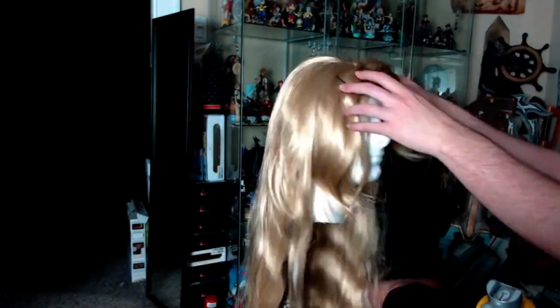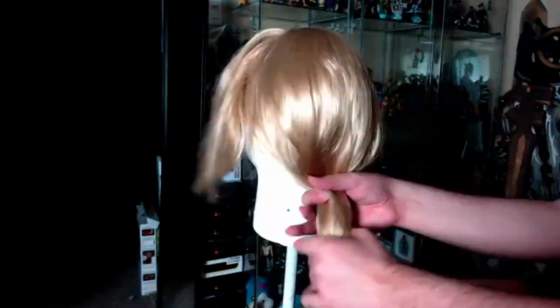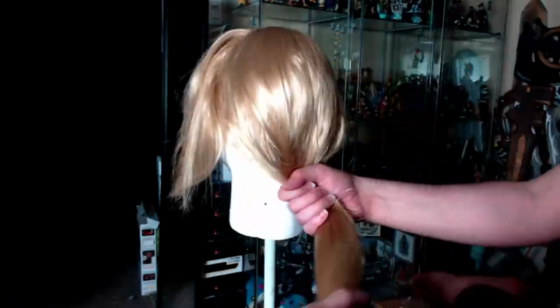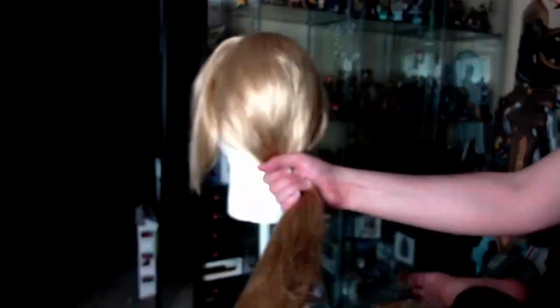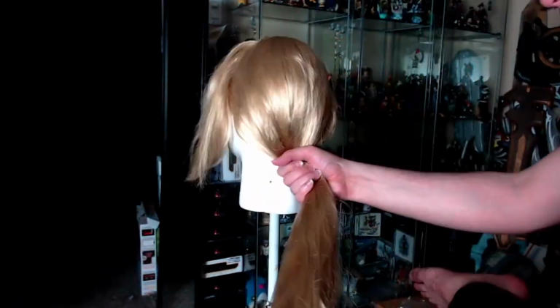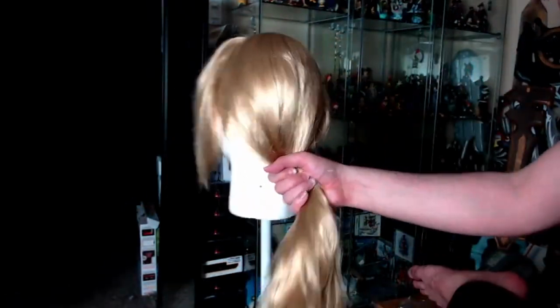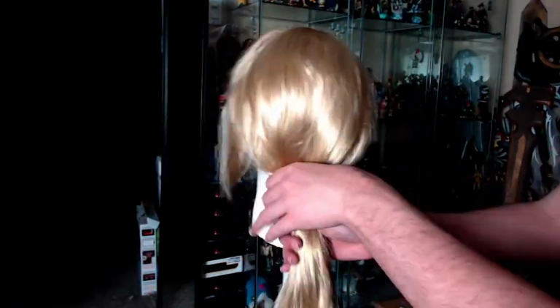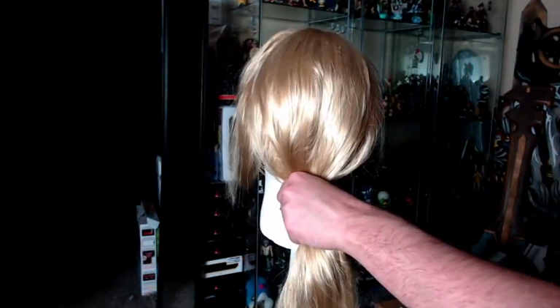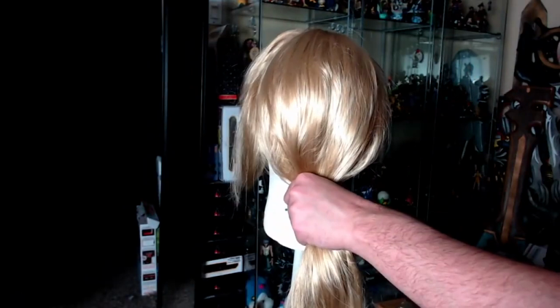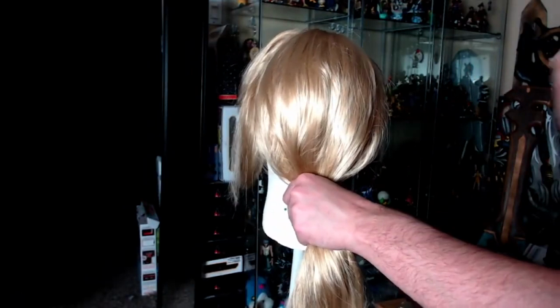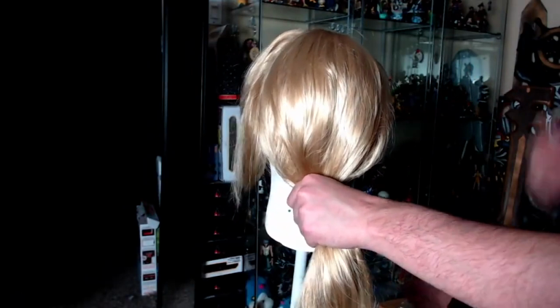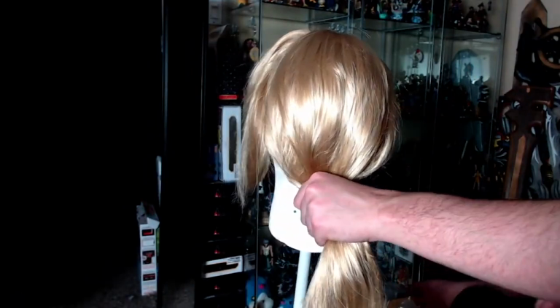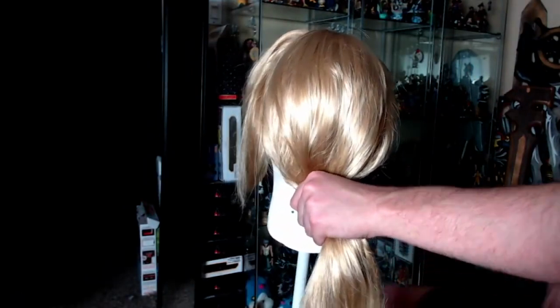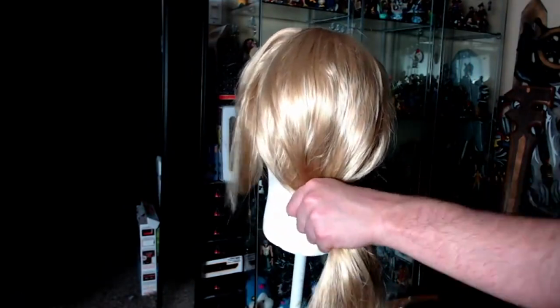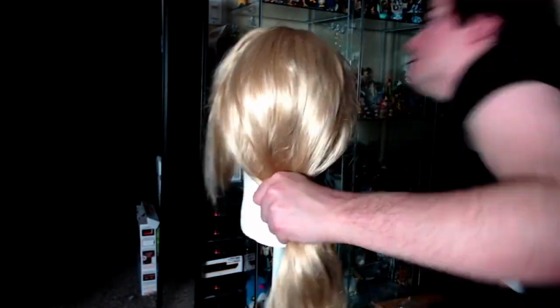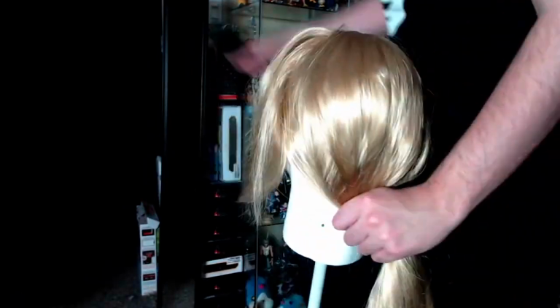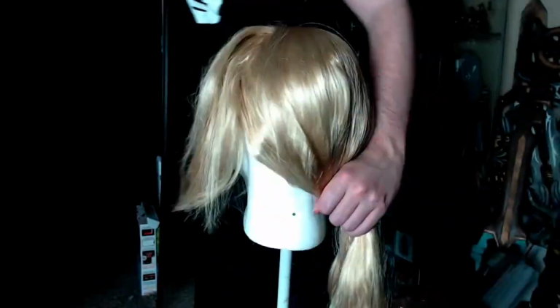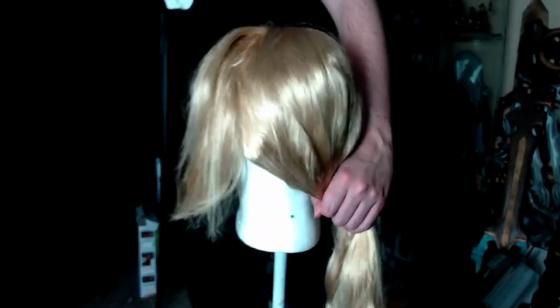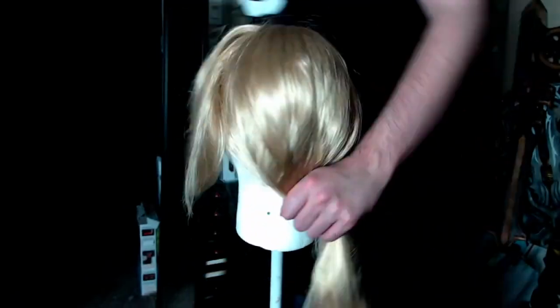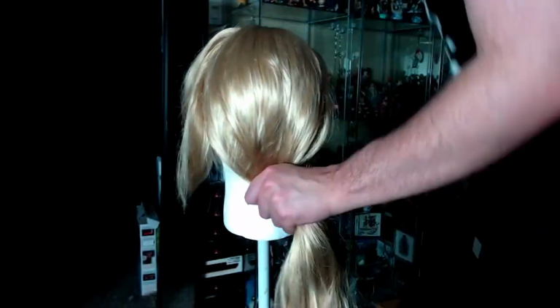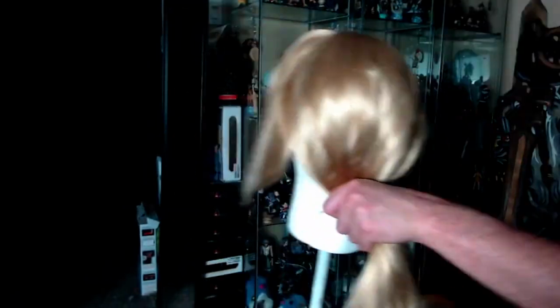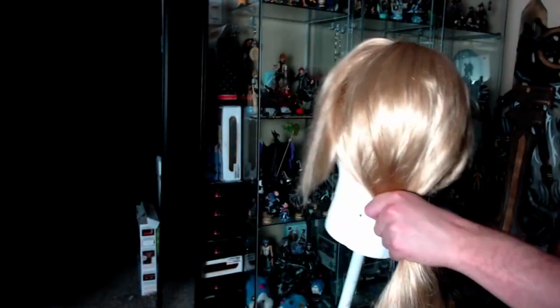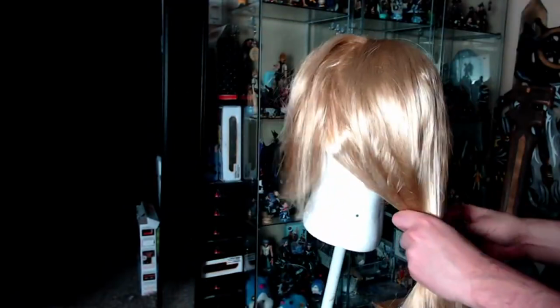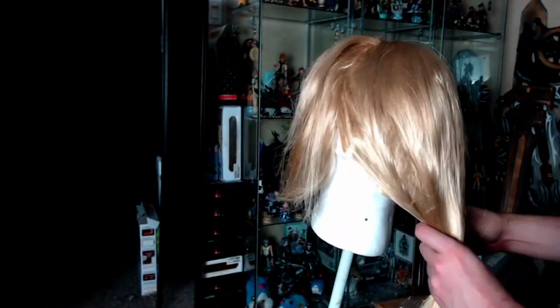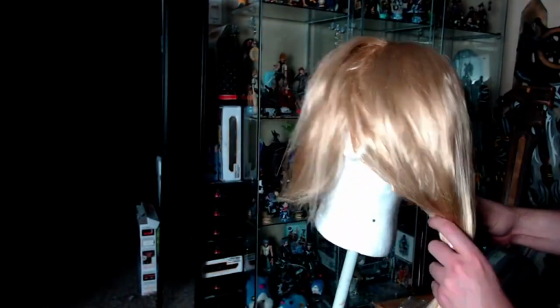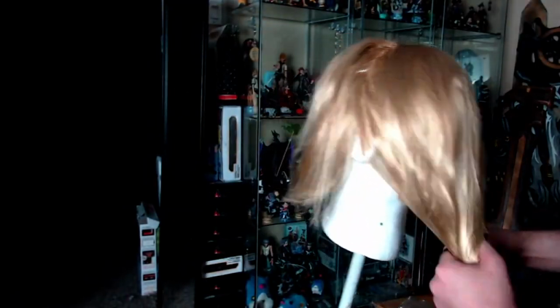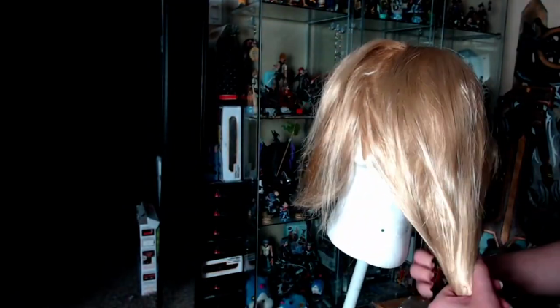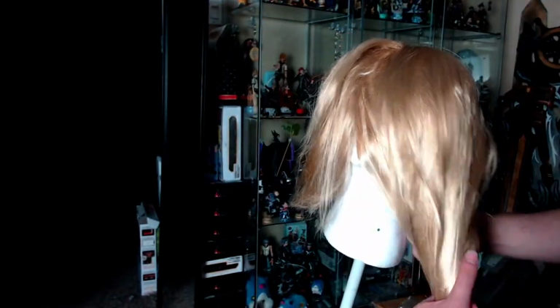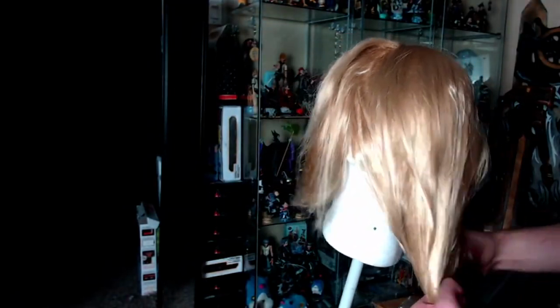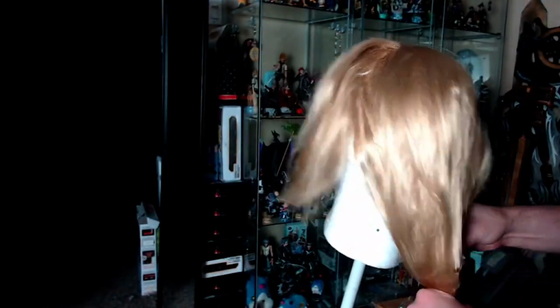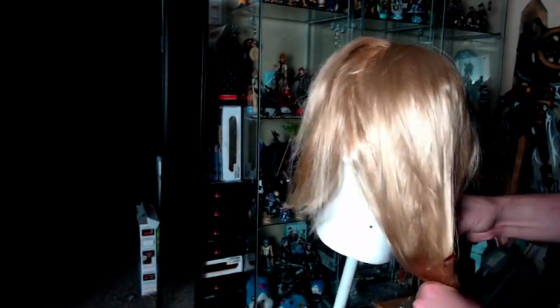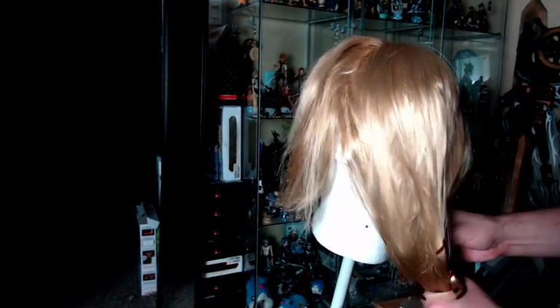If all the hair is getting in the way, take a clip and just pin back the hair. This will make it much easier to focus on the front of the wig.